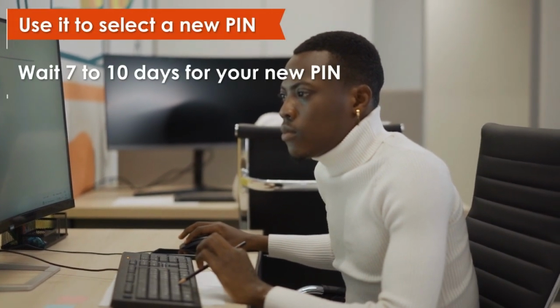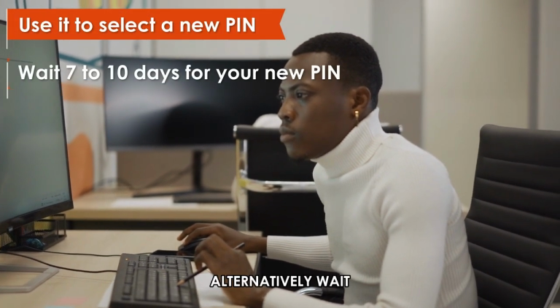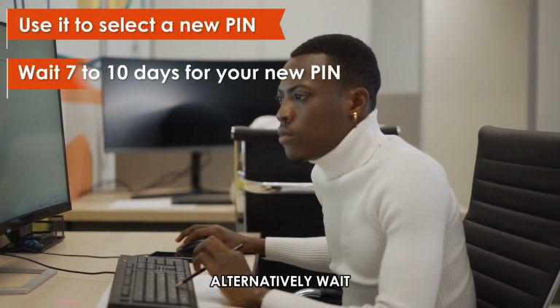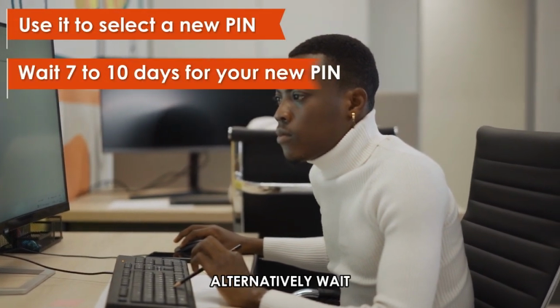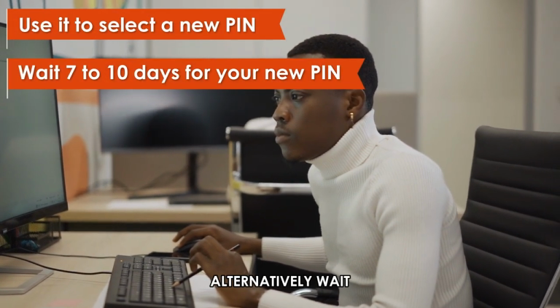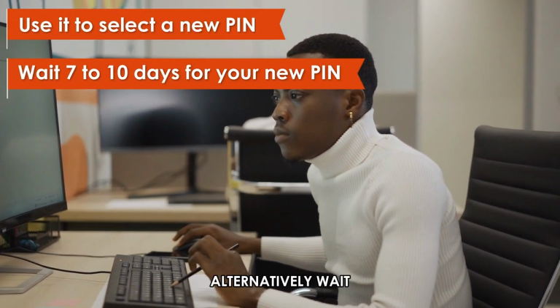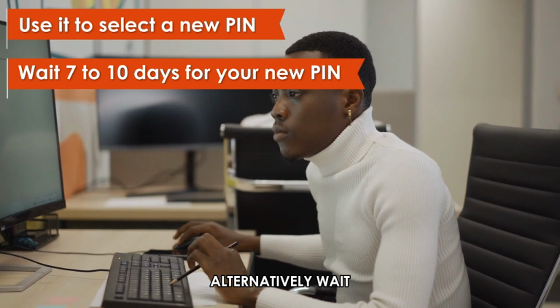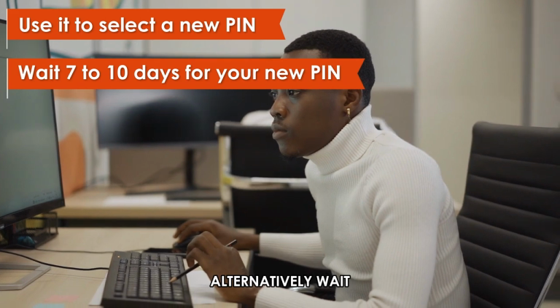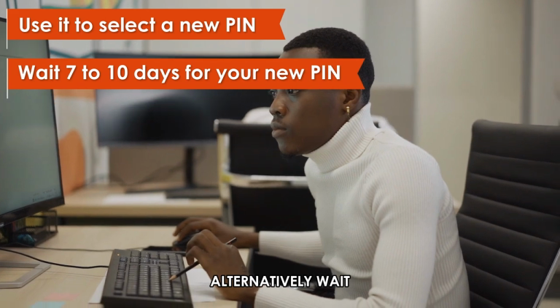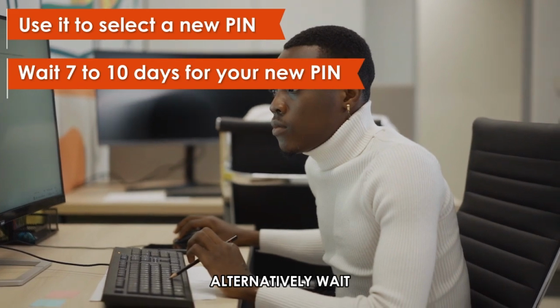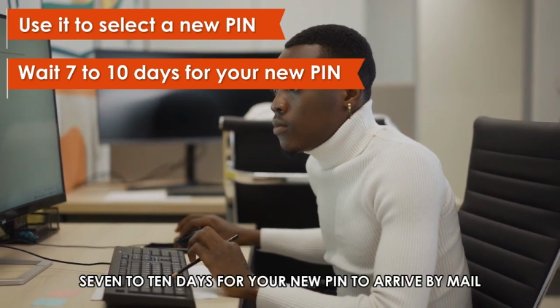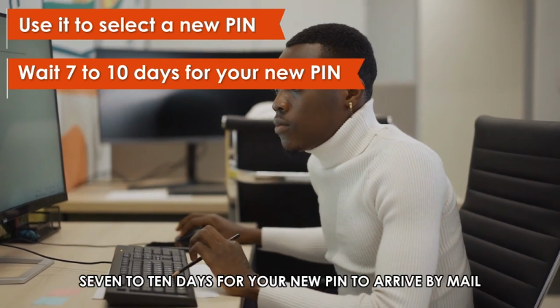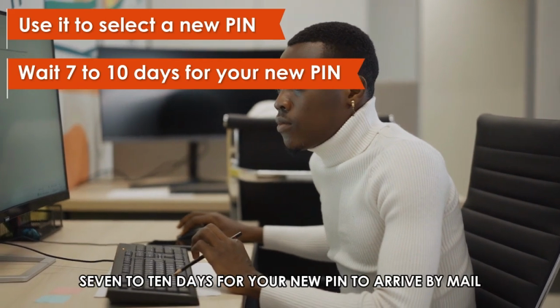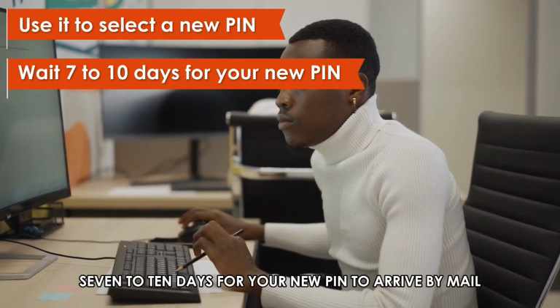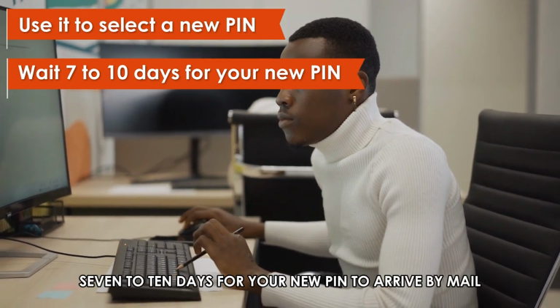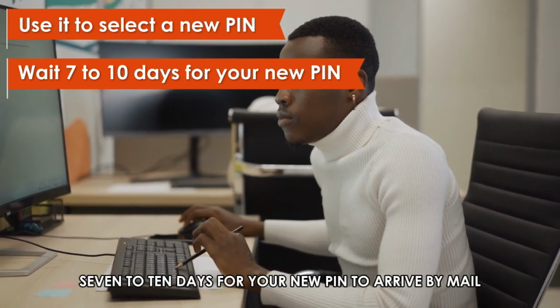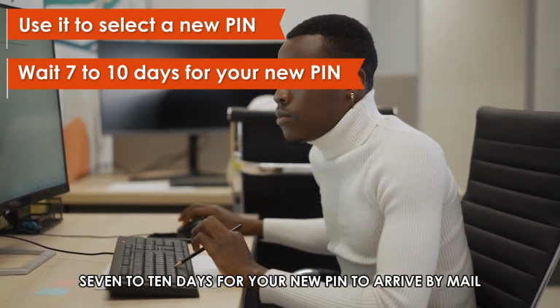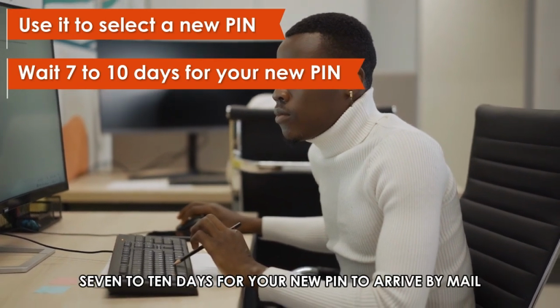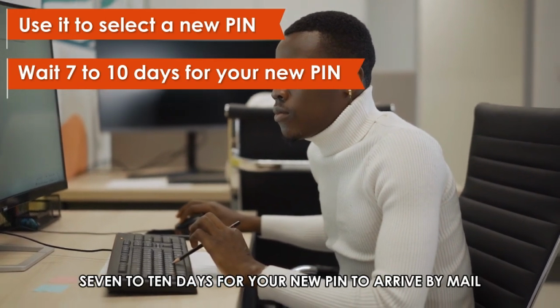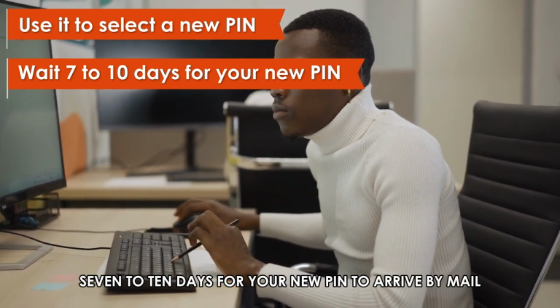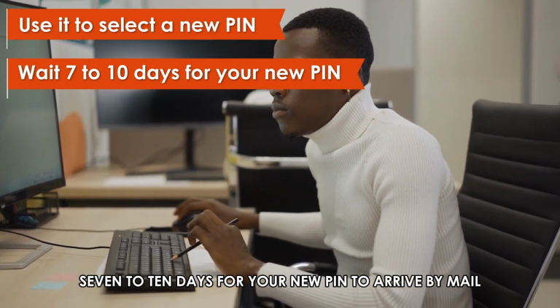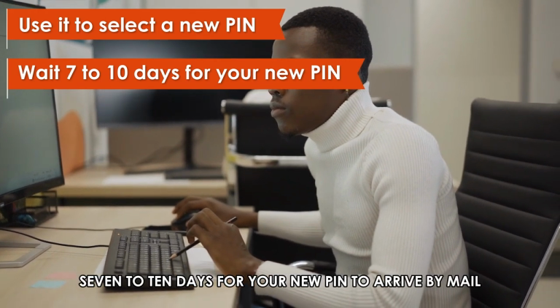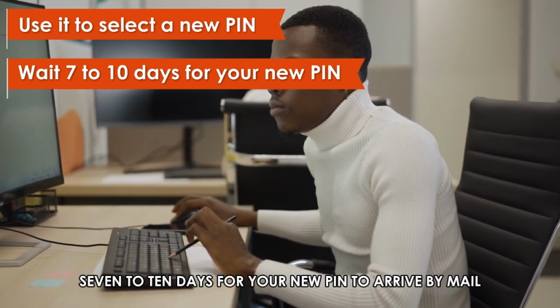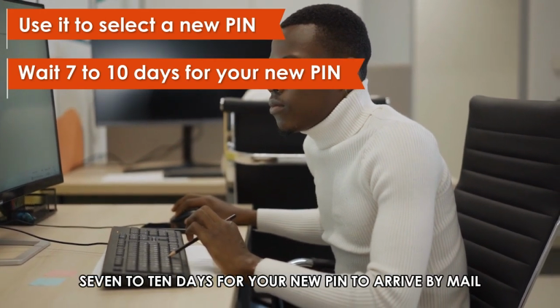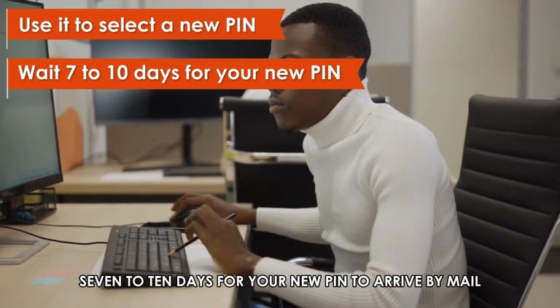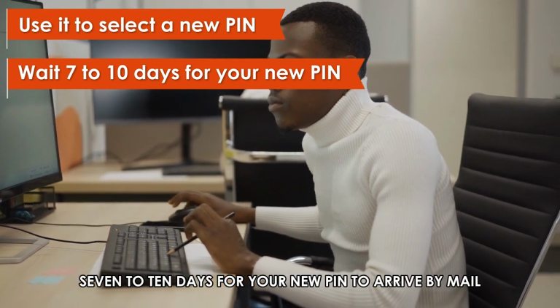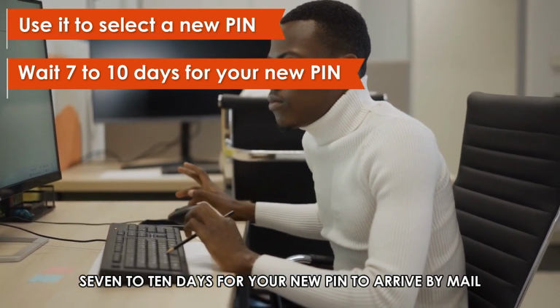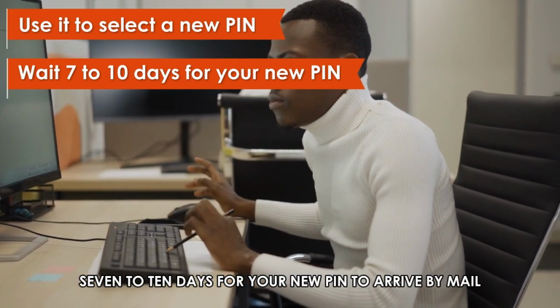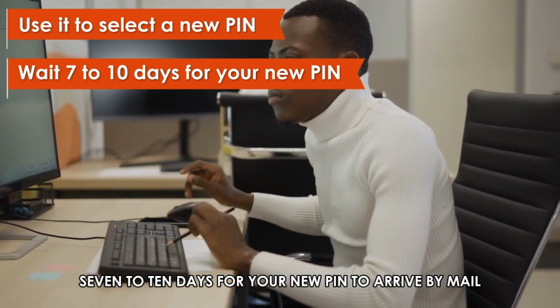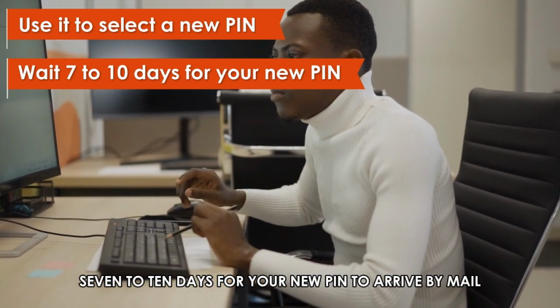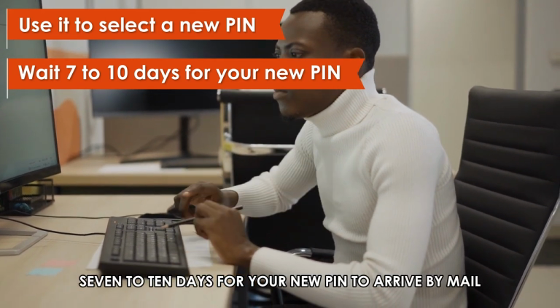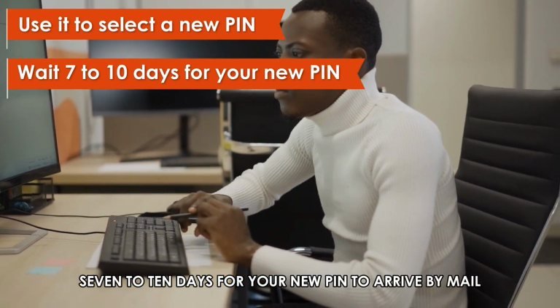Alternatively, wait 7 to 10 days for your new PIN to arrive by mail.